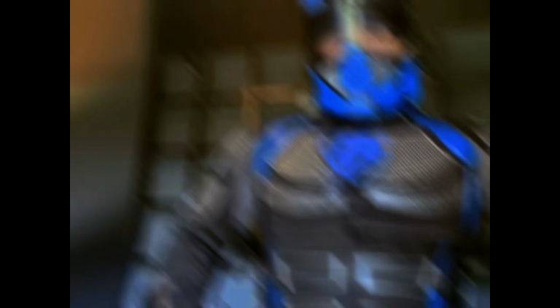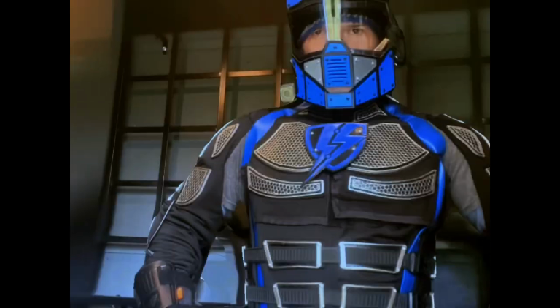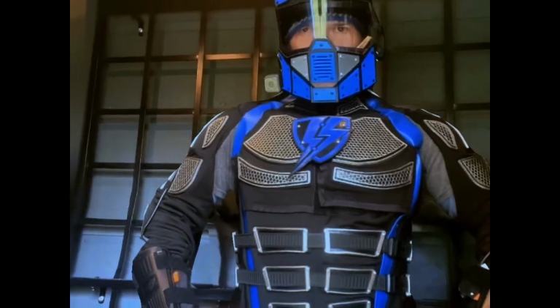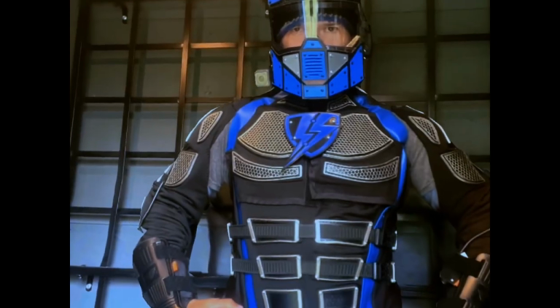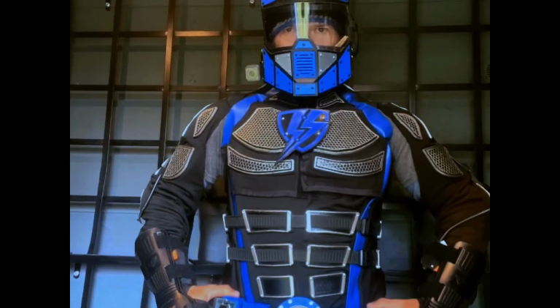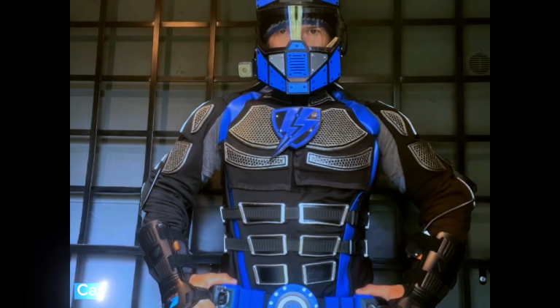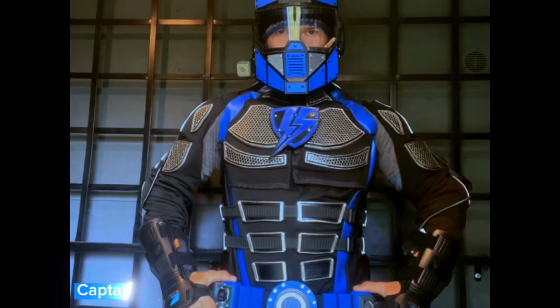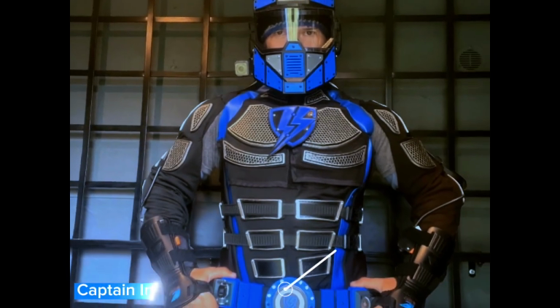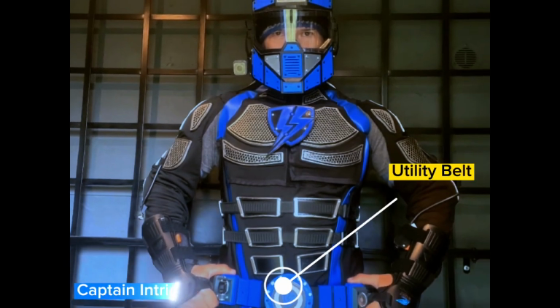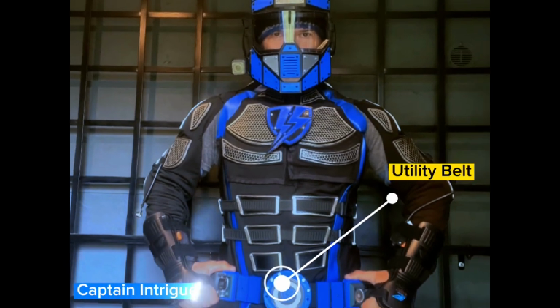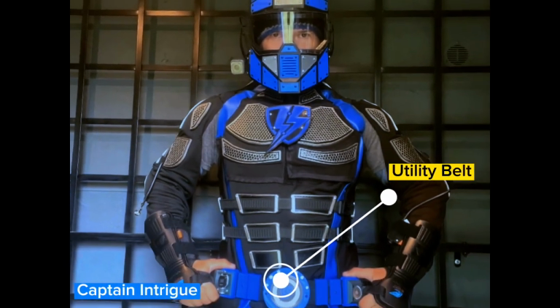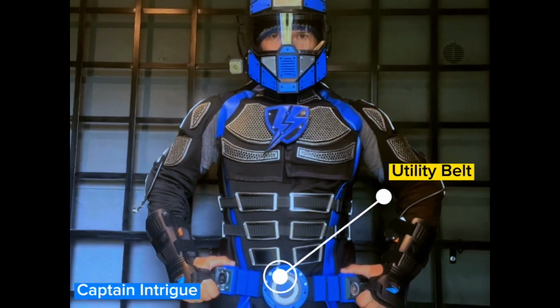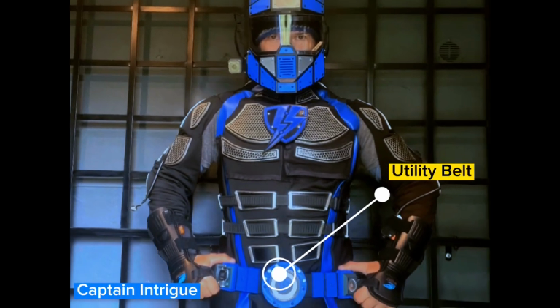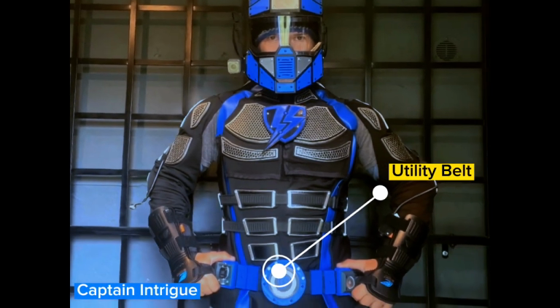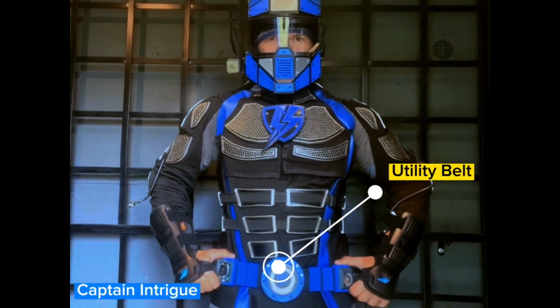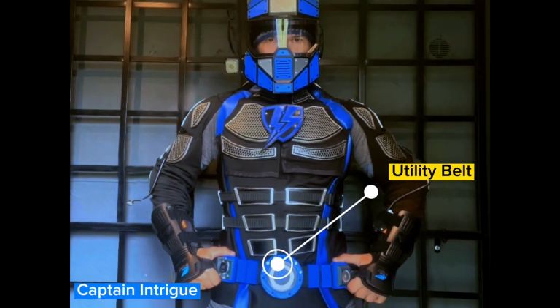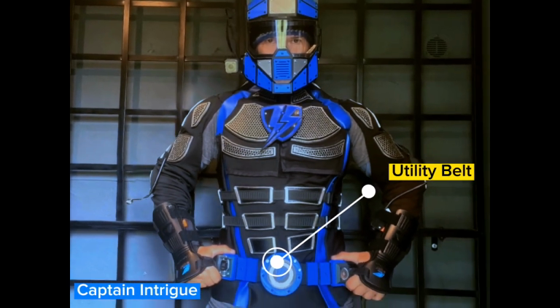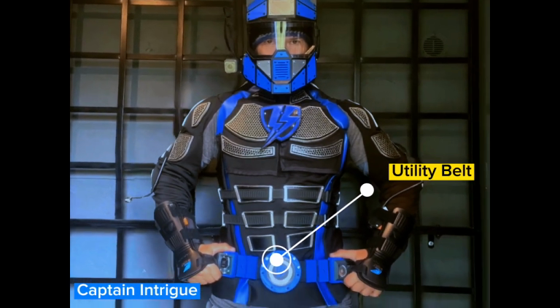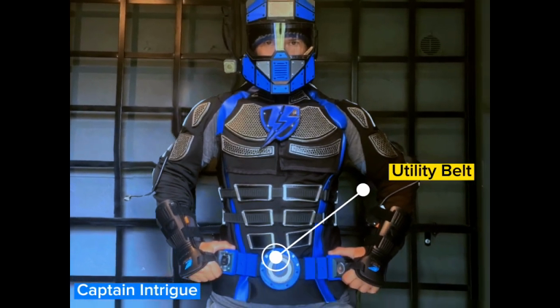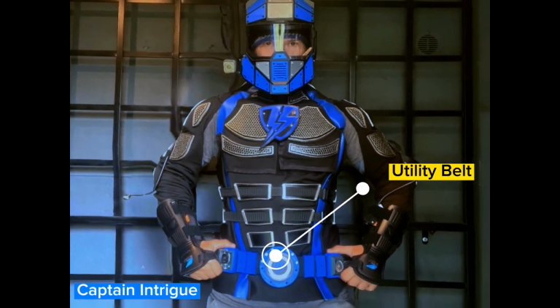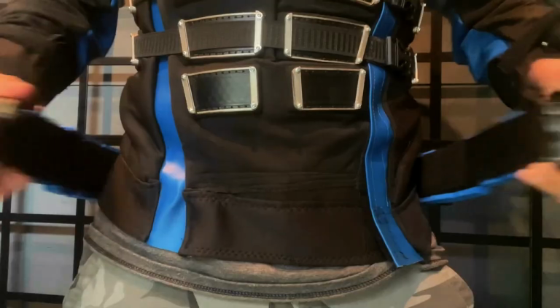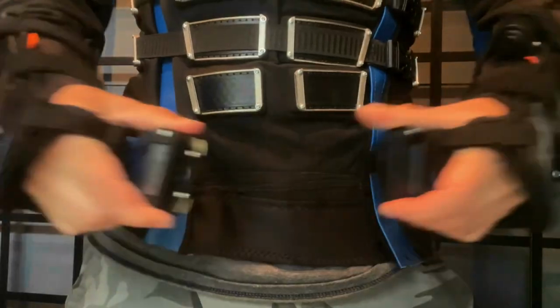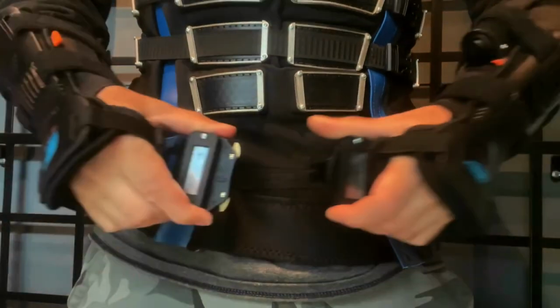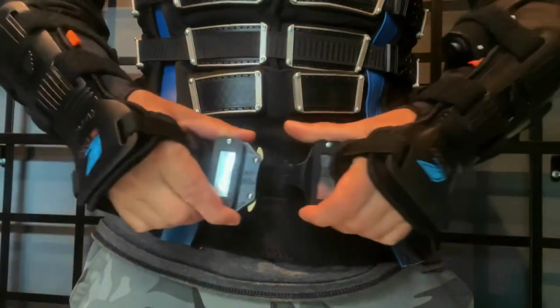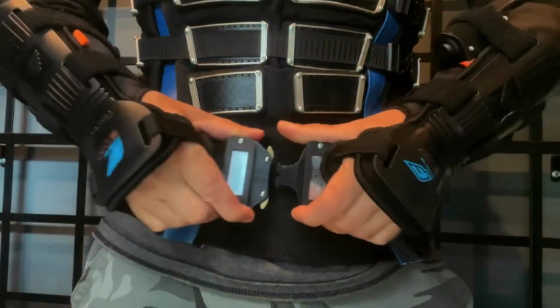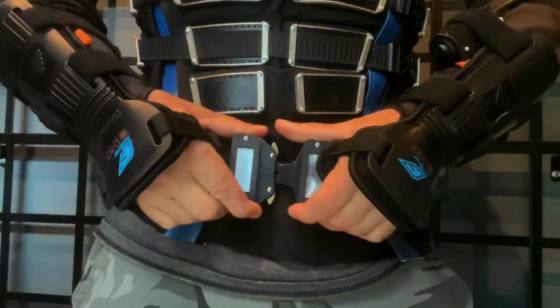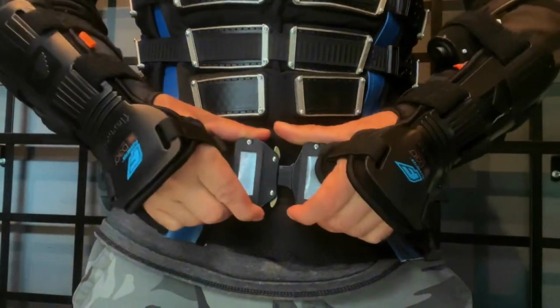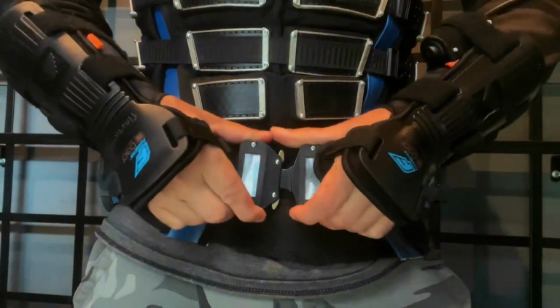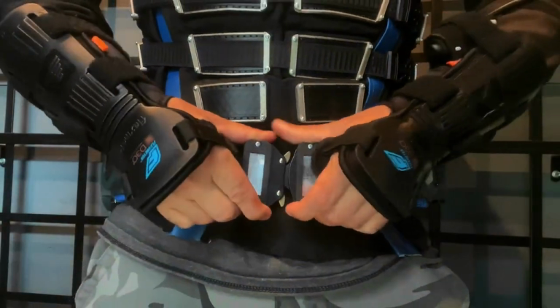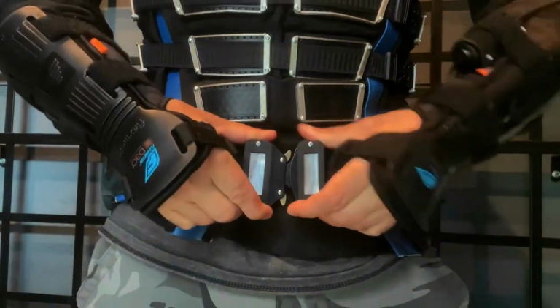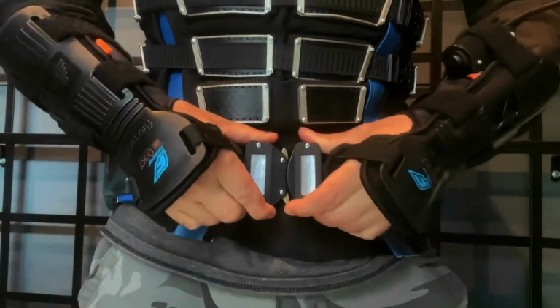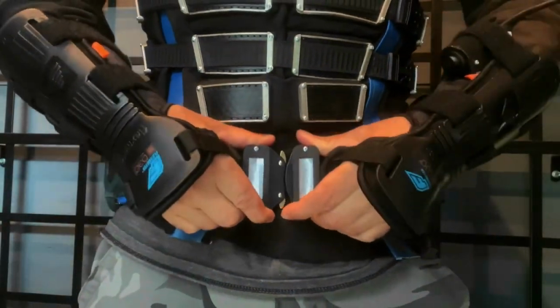I'm Captain Intrigue. Let's take a closer look at my Batman-inspired utility belt.